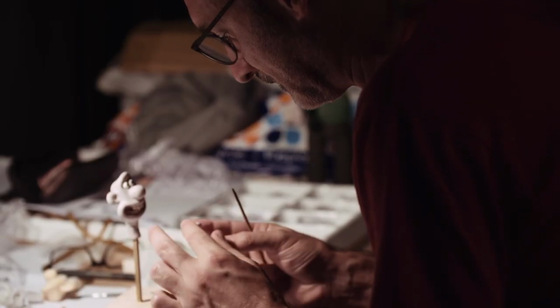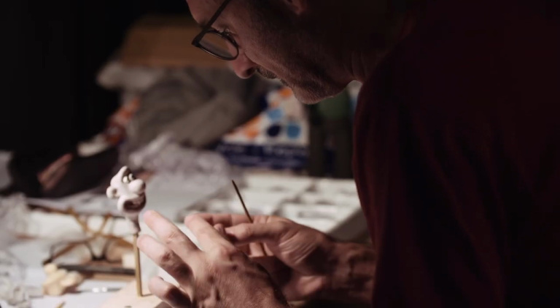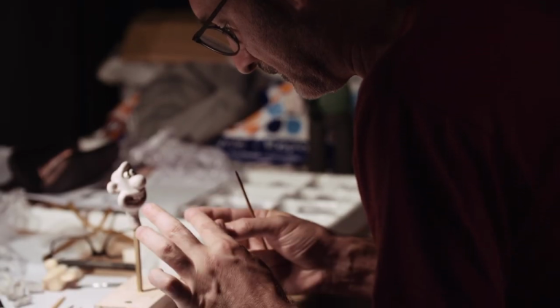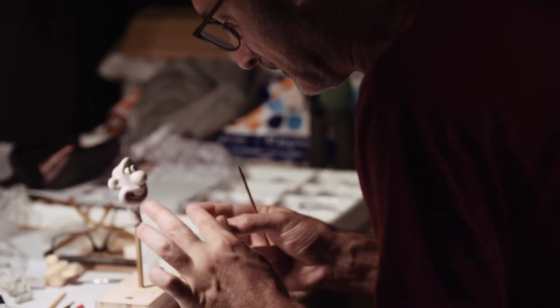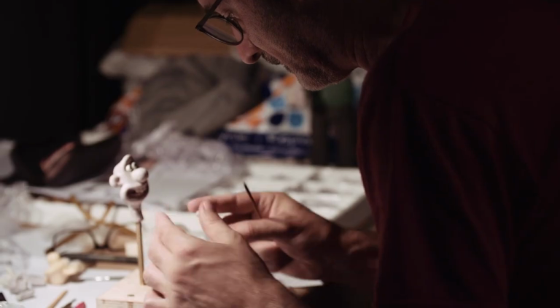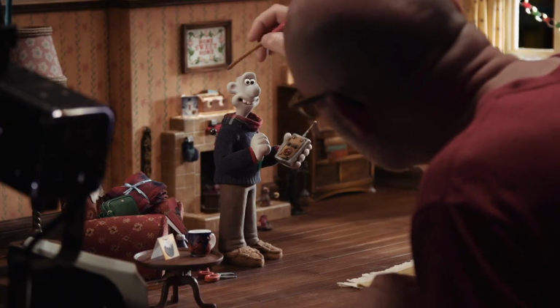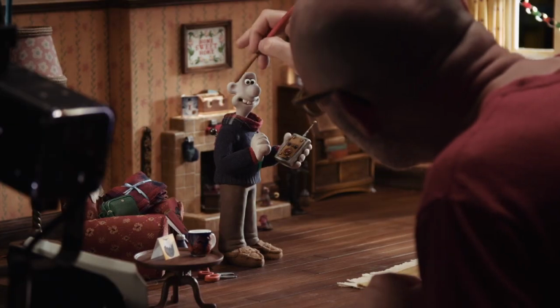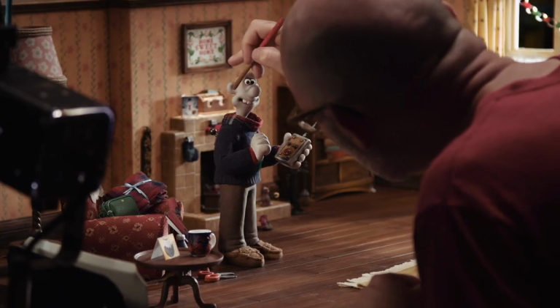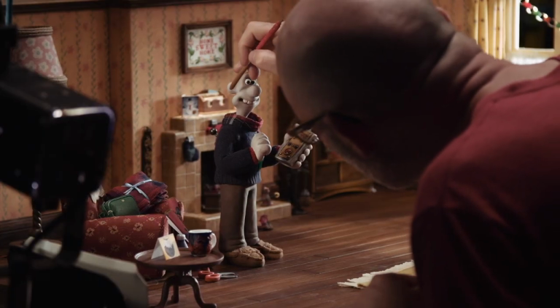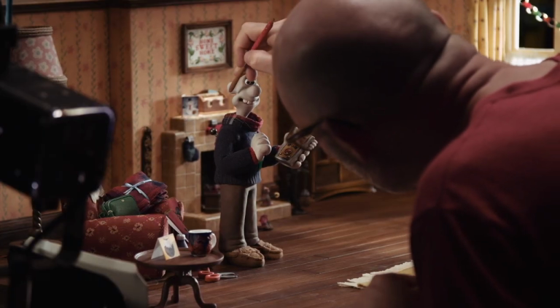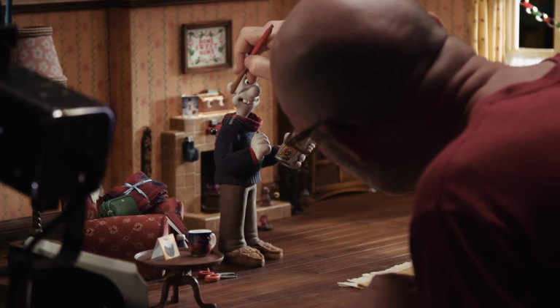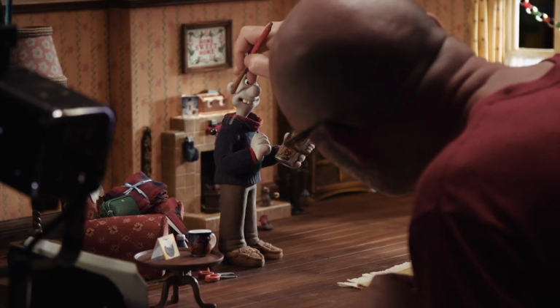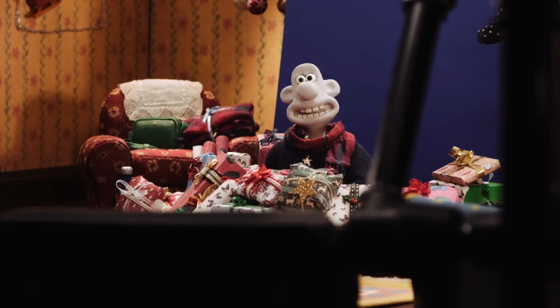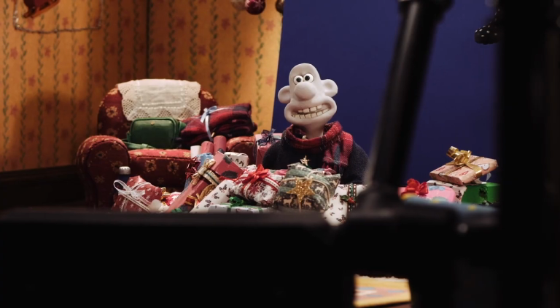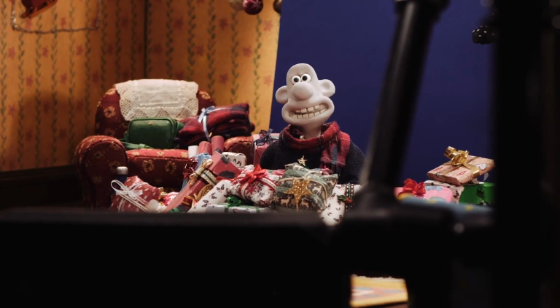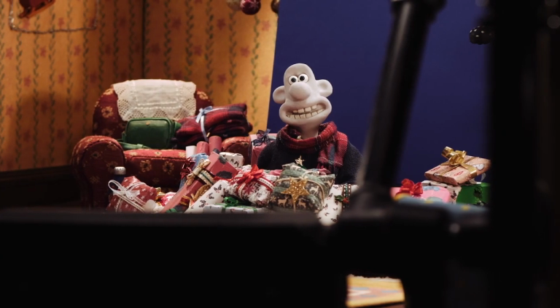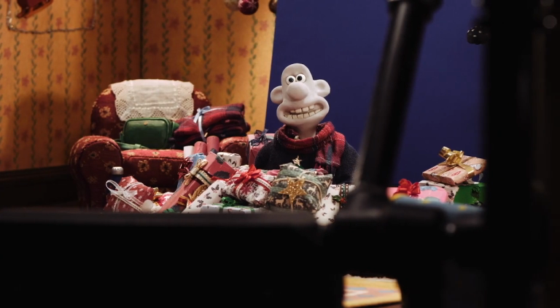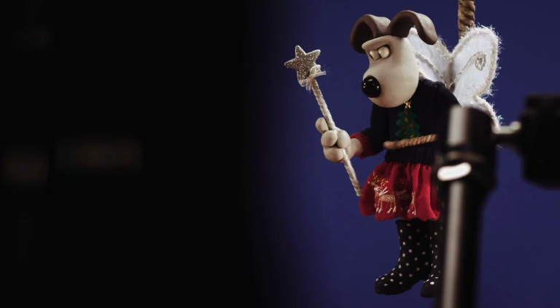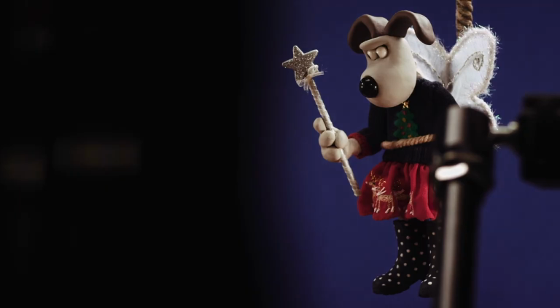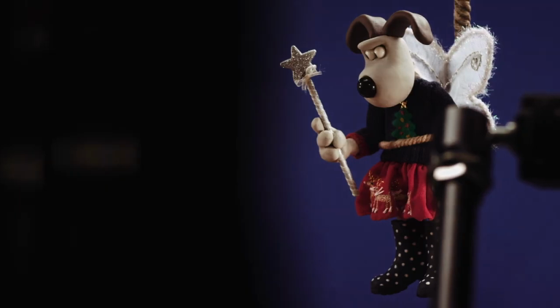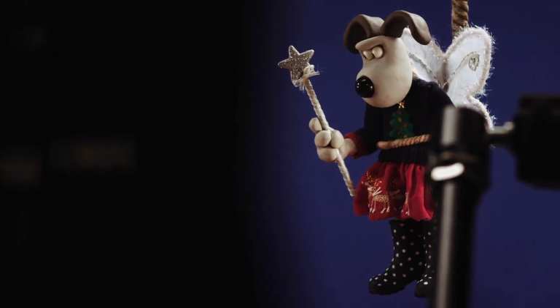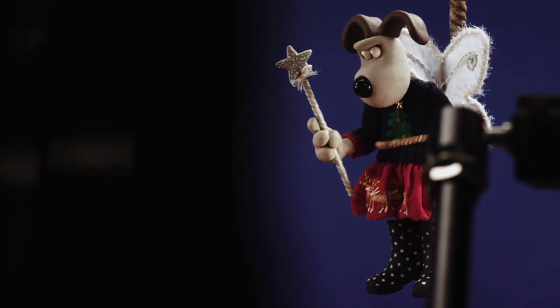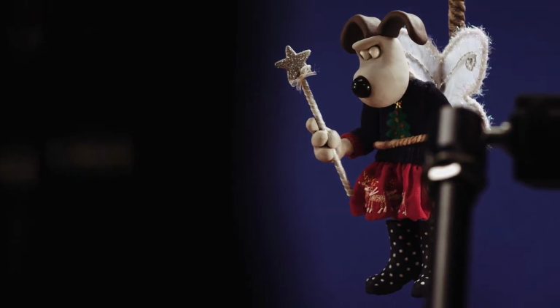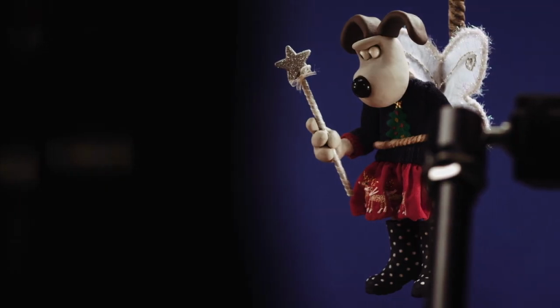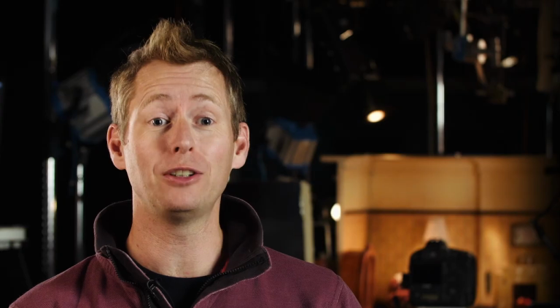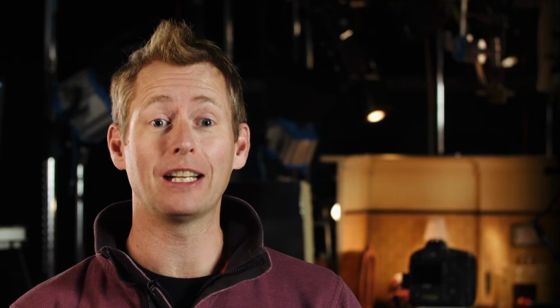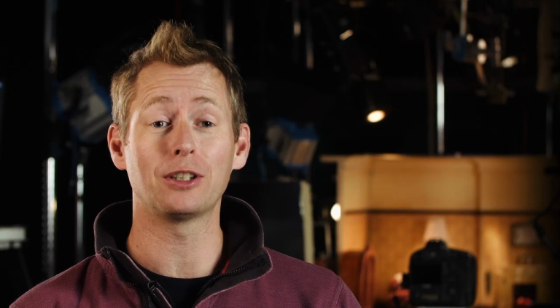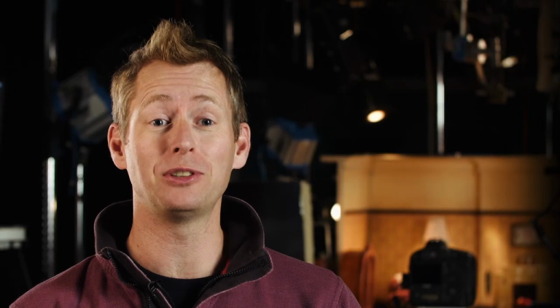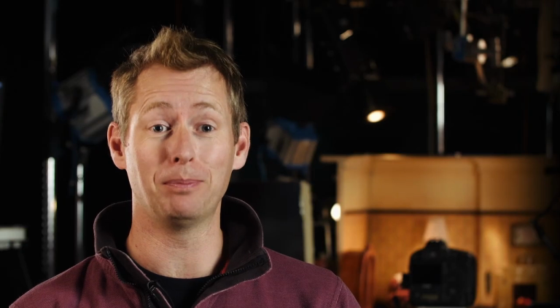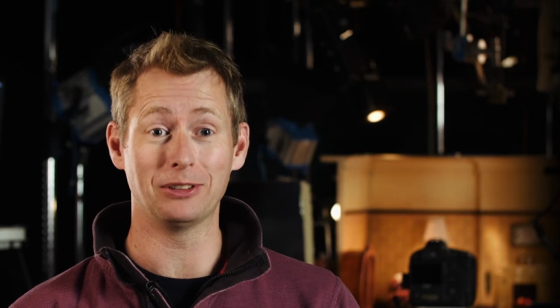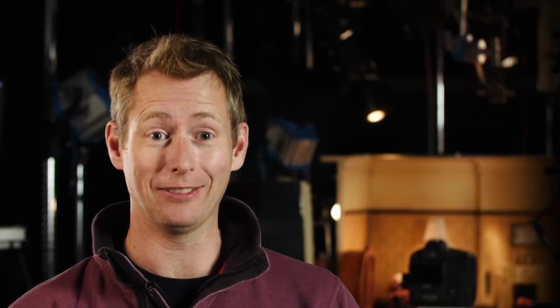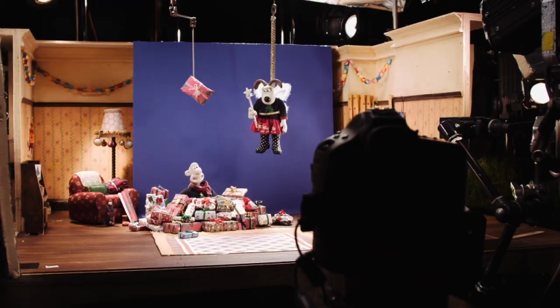We're delighted that Wallace & Gromit can work with Jules, not least because Wallace & Gromit have got a brand new set of Christmas jumpers out of it.